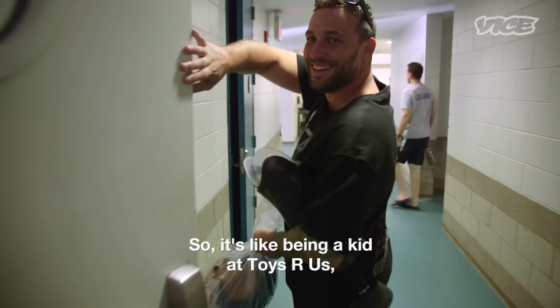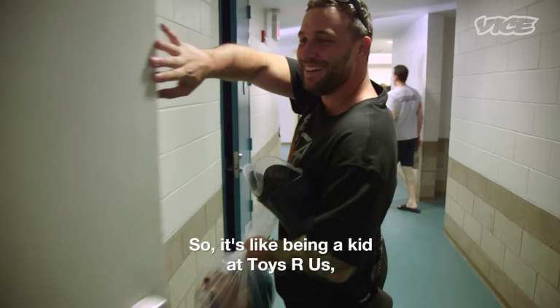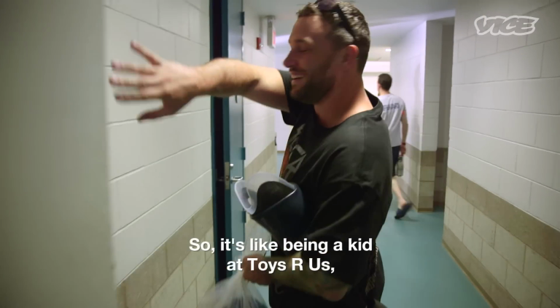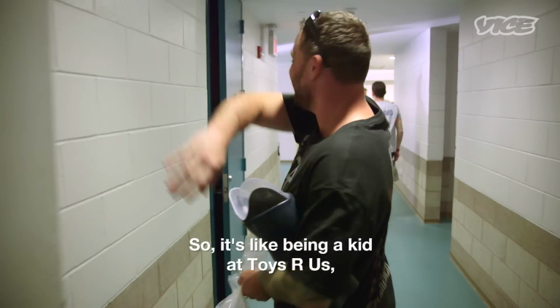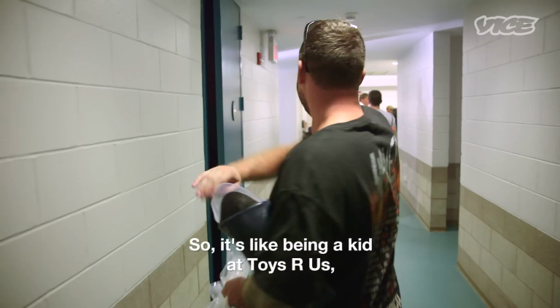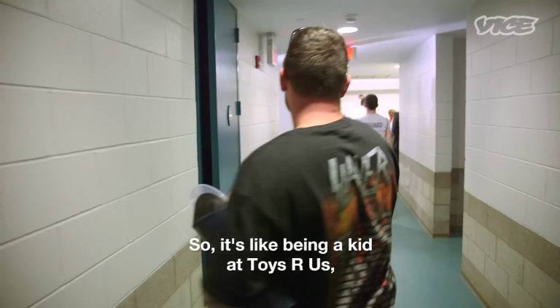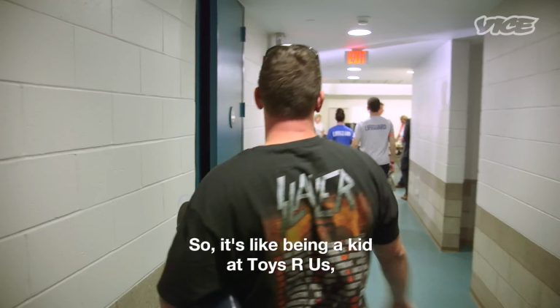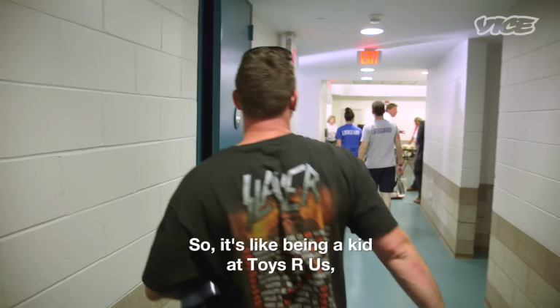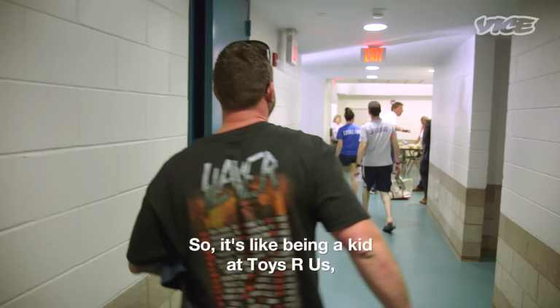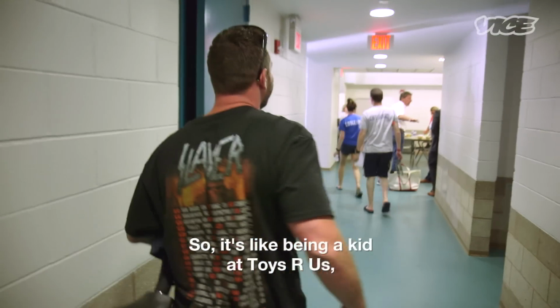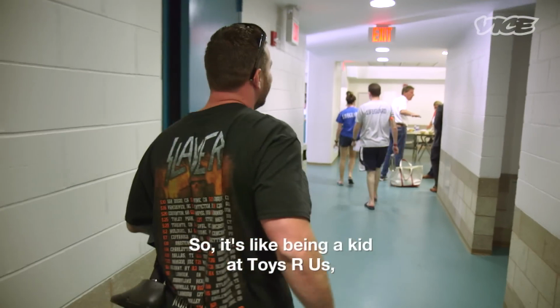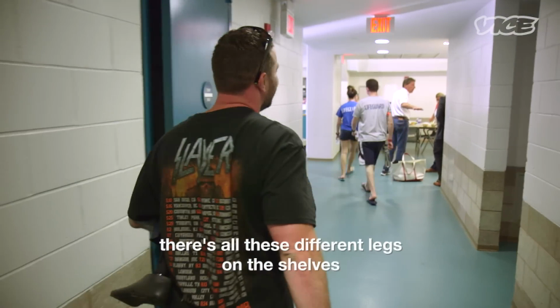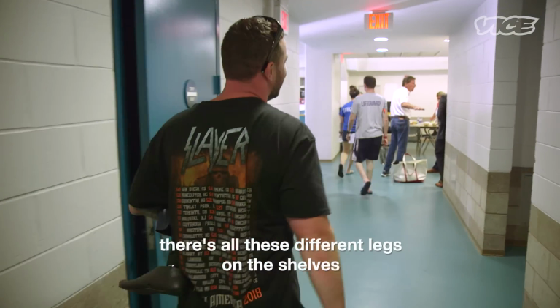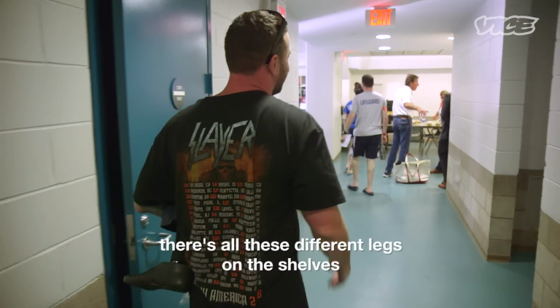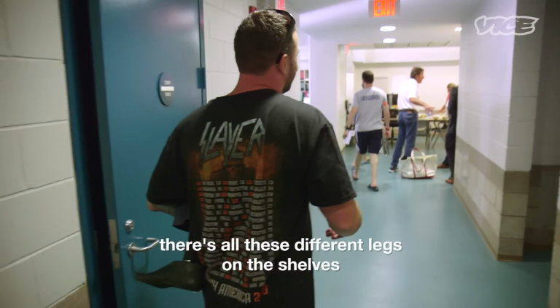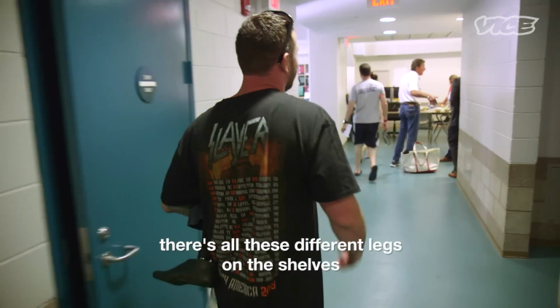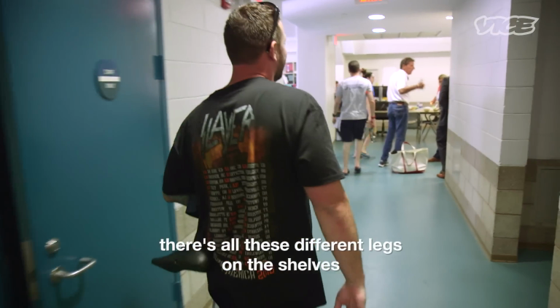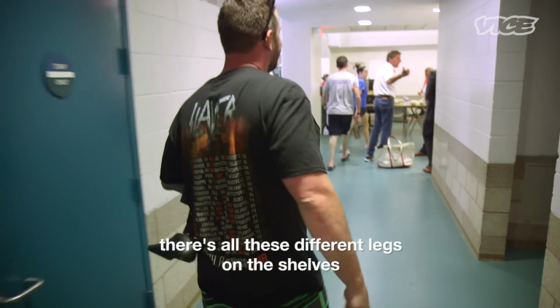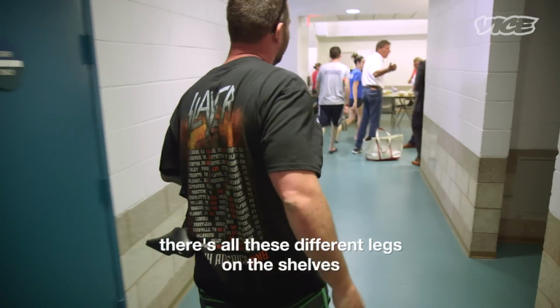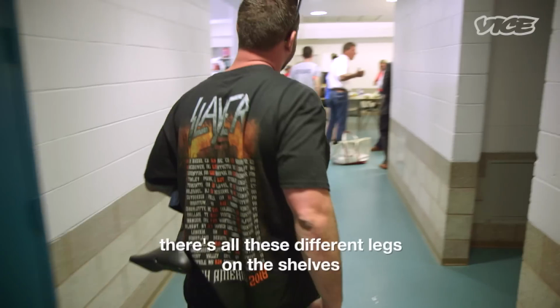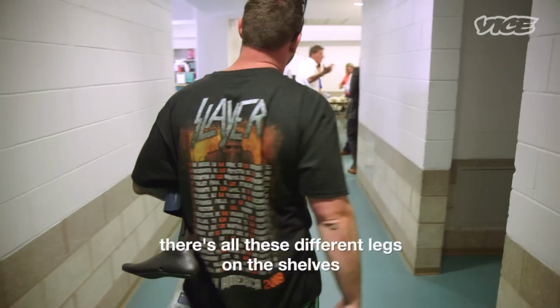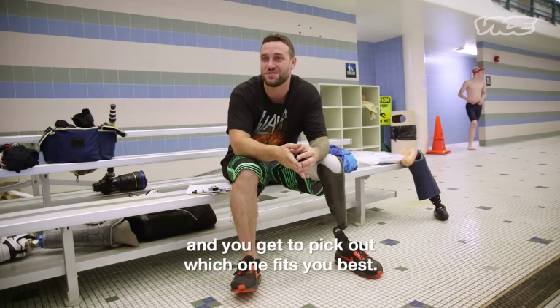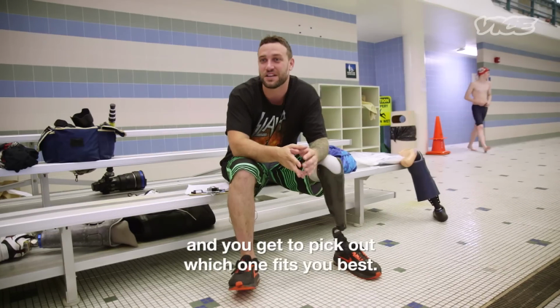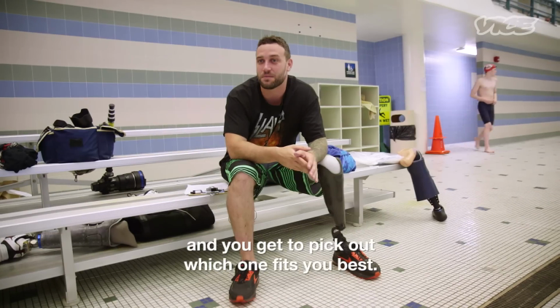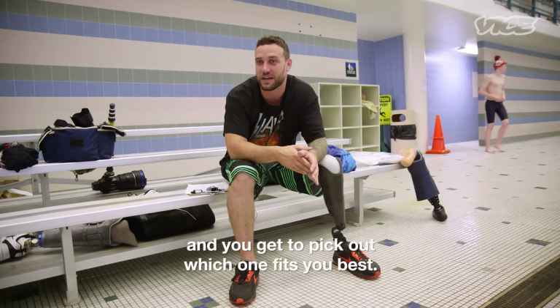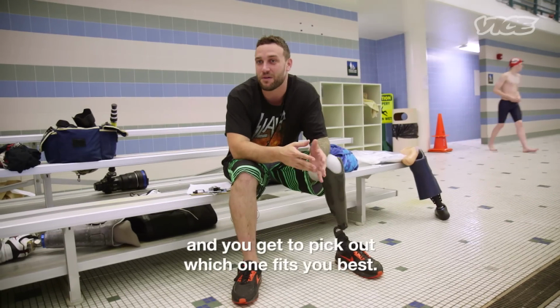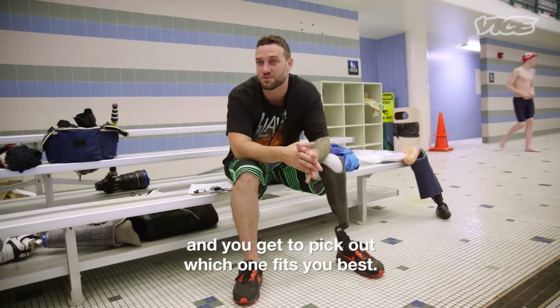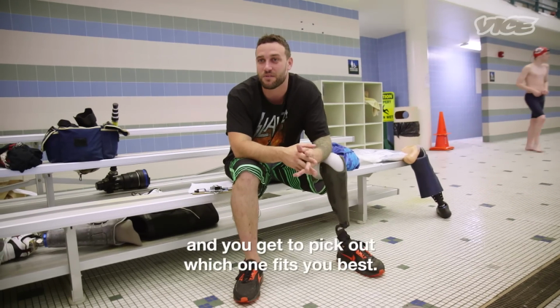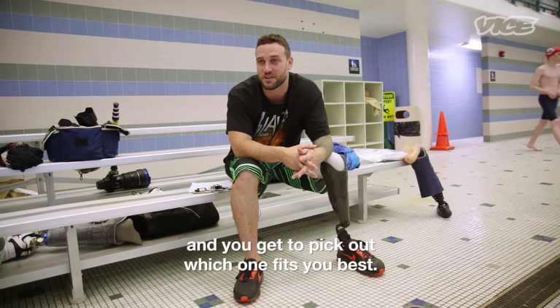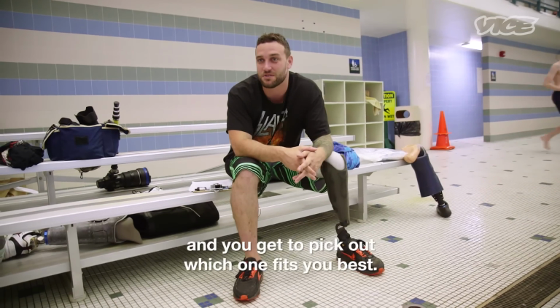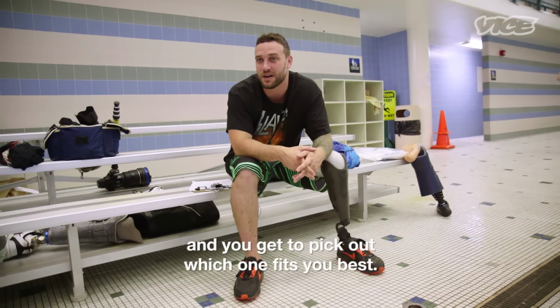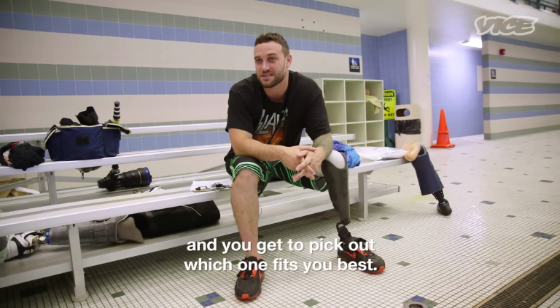It's like being a kid in Toys R Us — there are all these different legs on the shelves and you get to pick out which one fits you best.